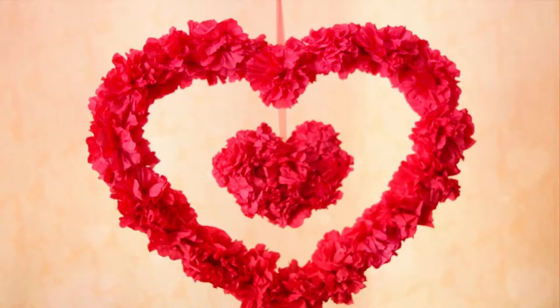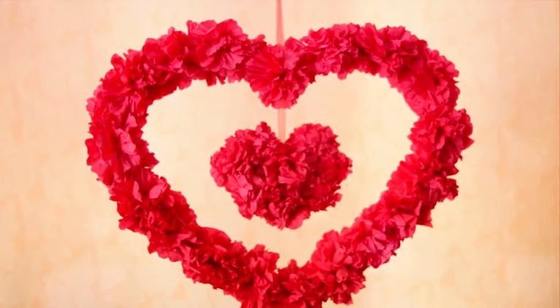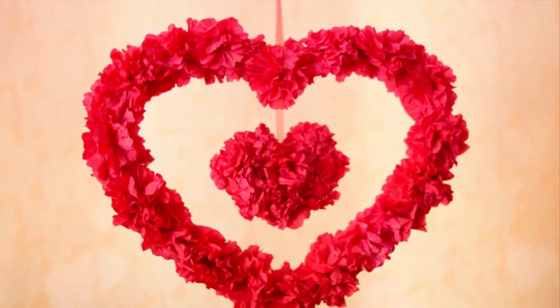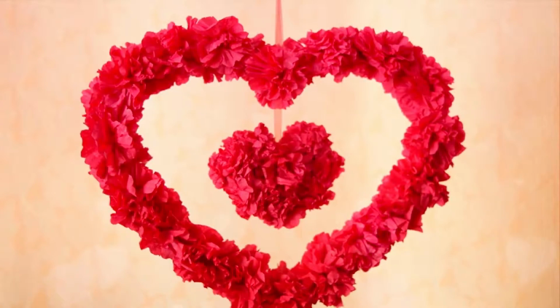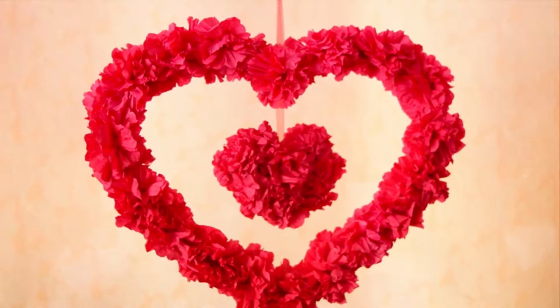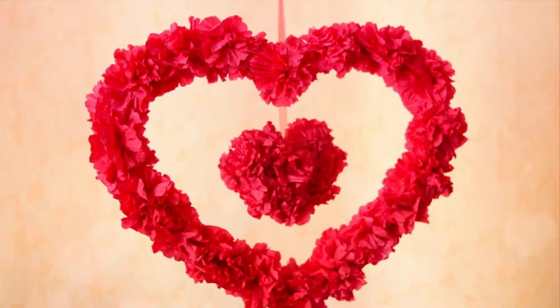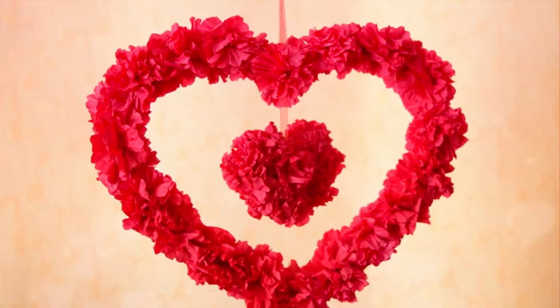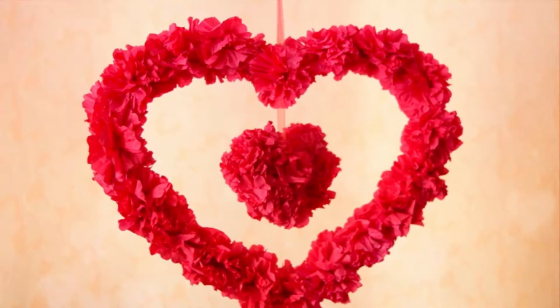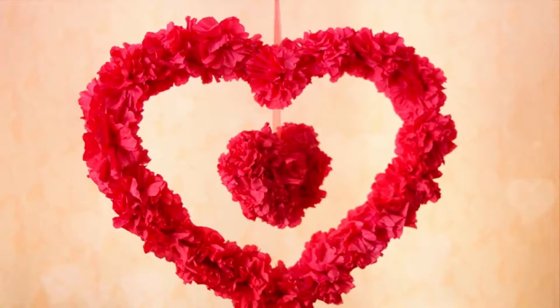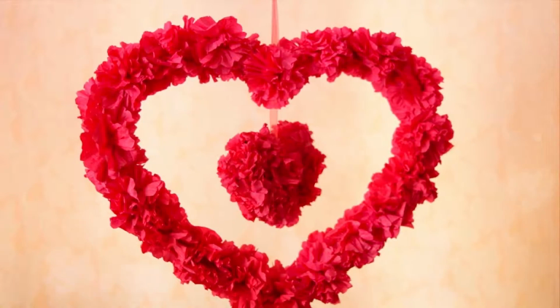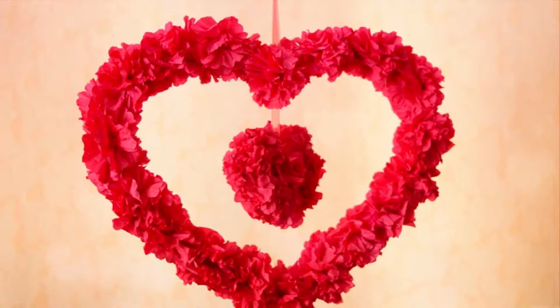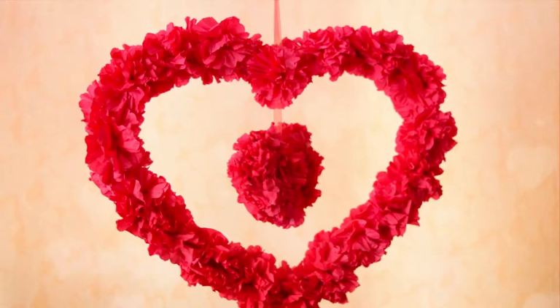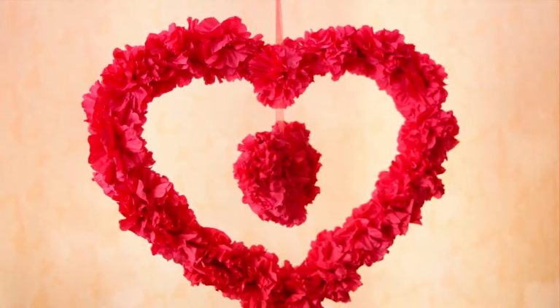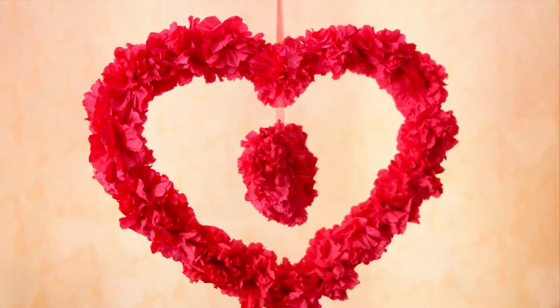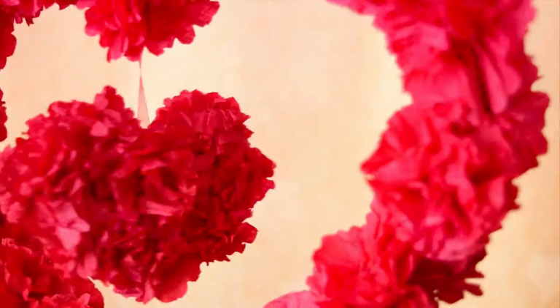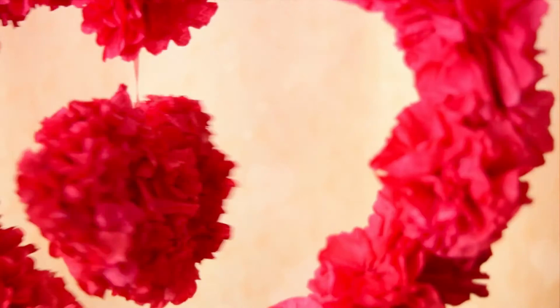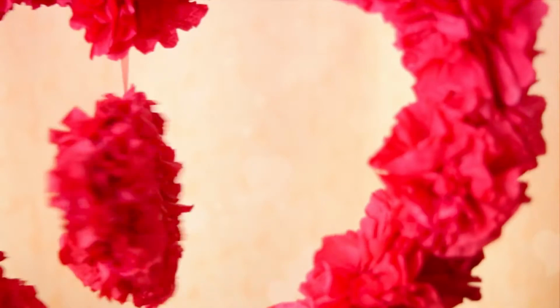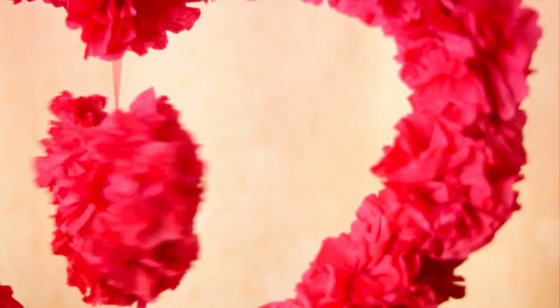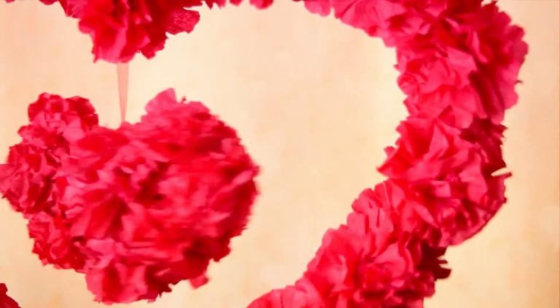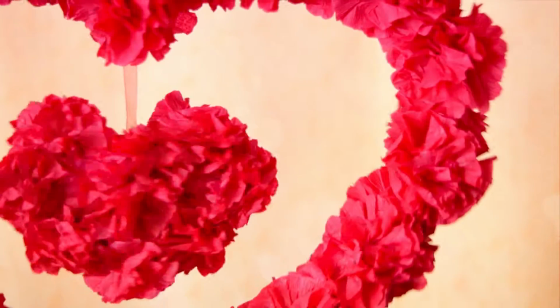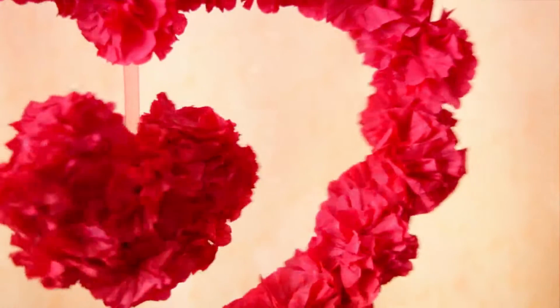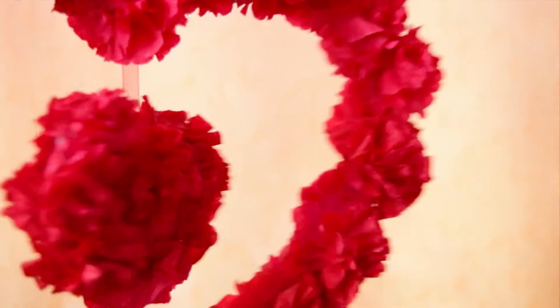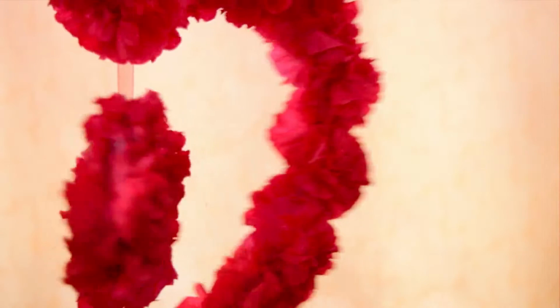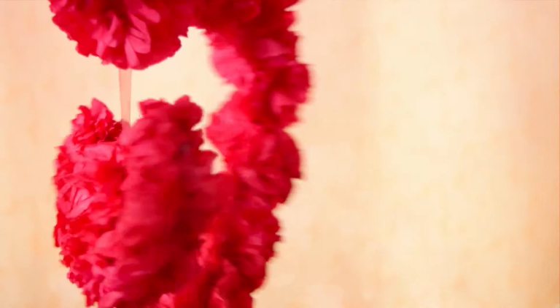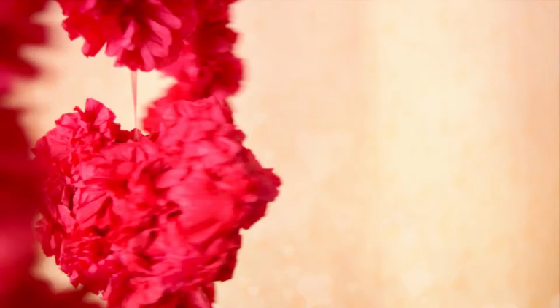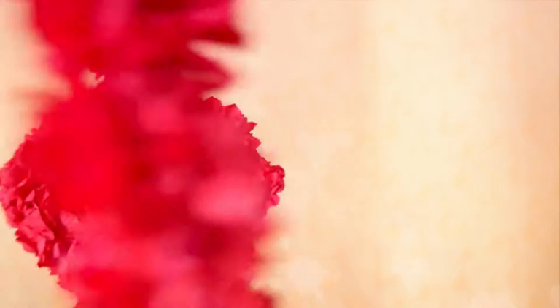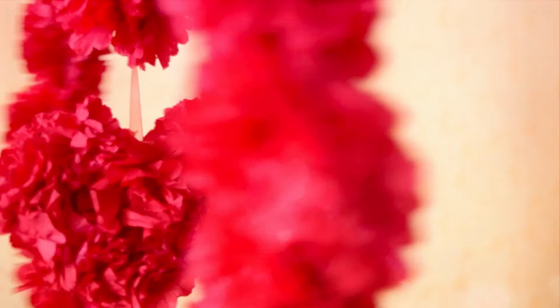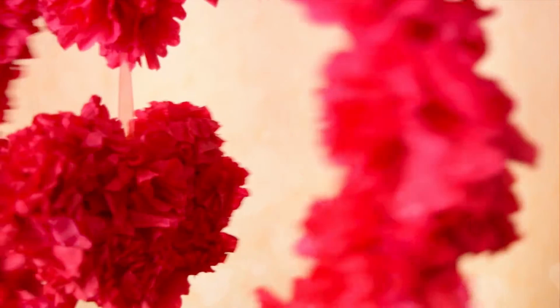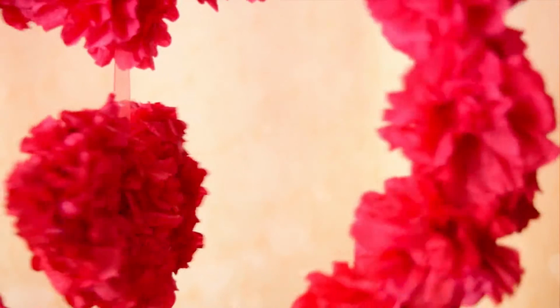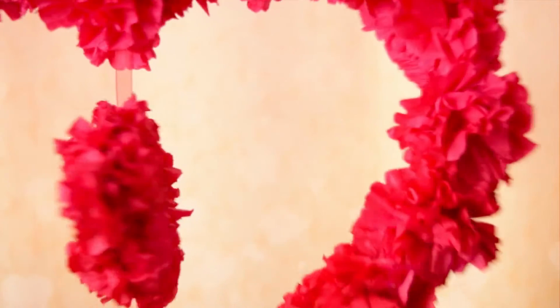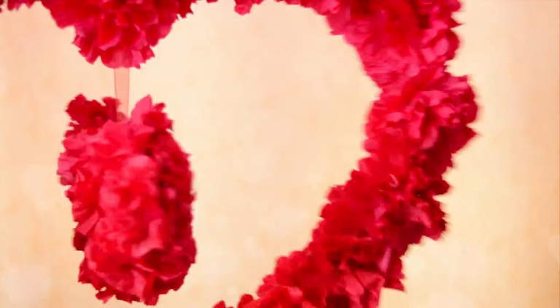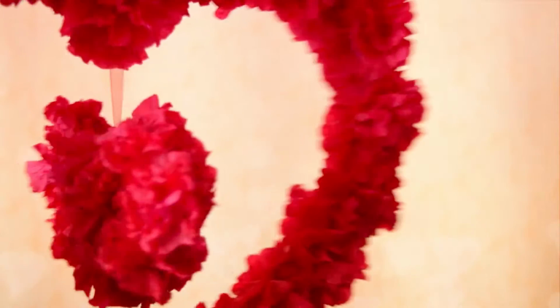Hi there! Want to know how to create this beautiful room decor? Then keep on watching!